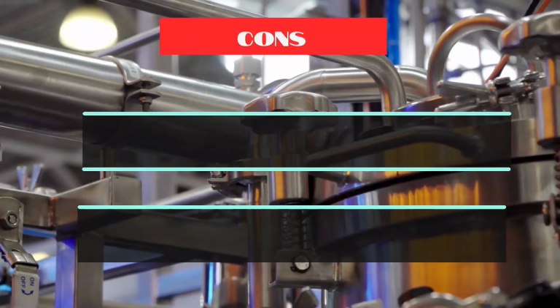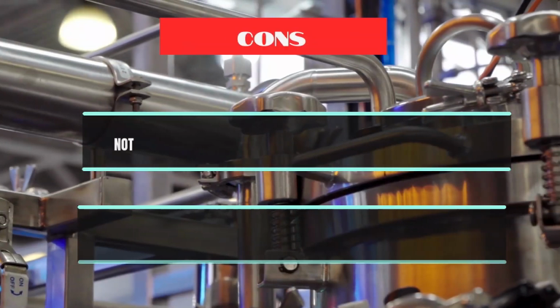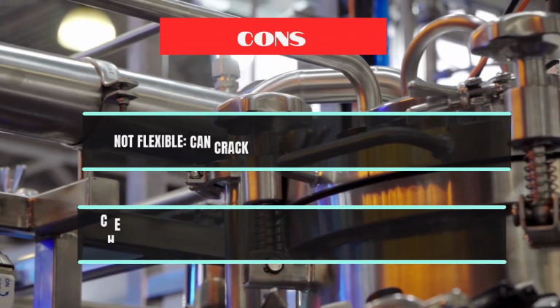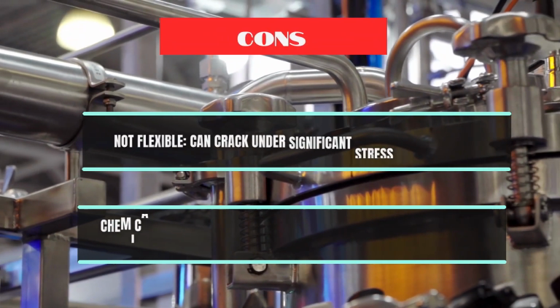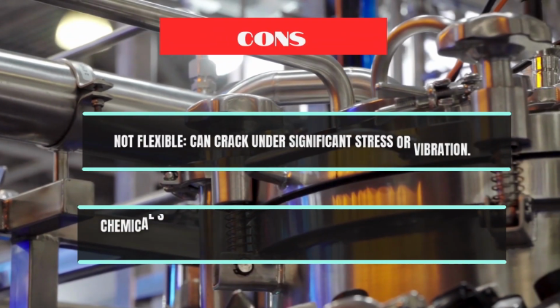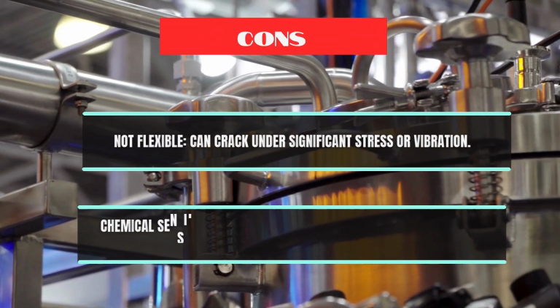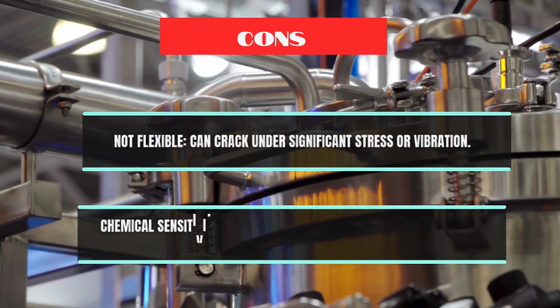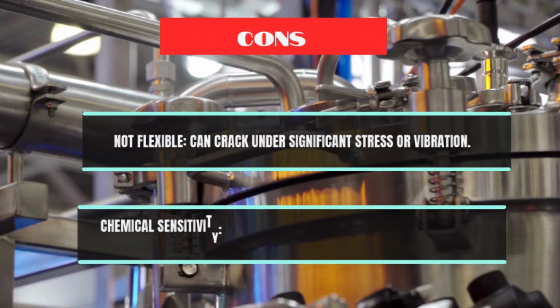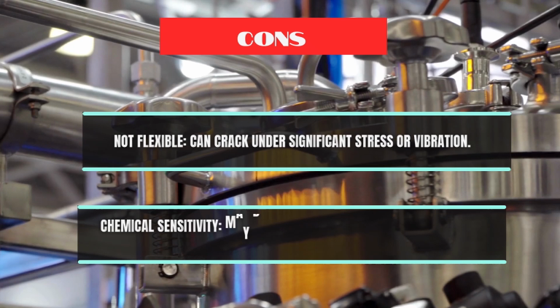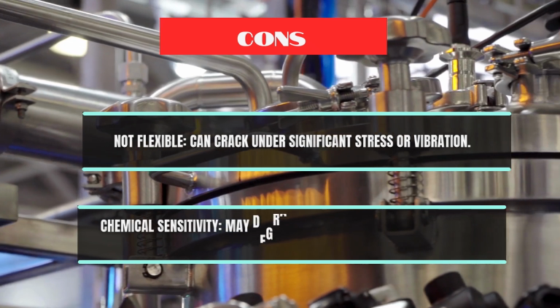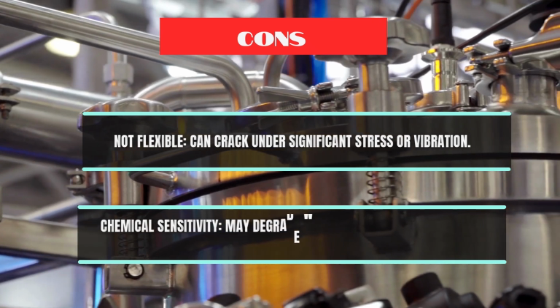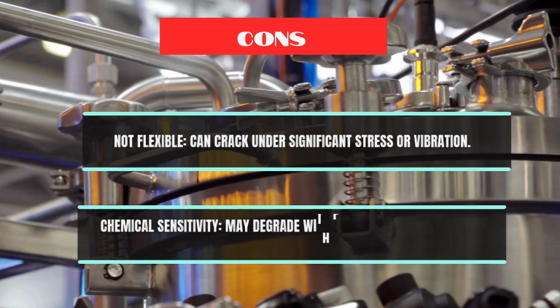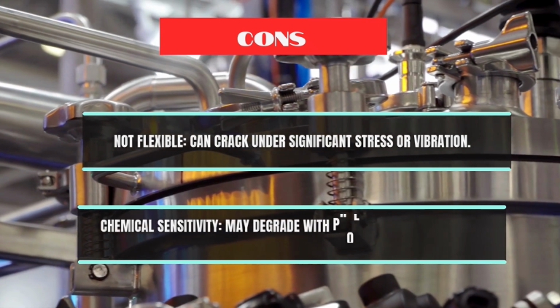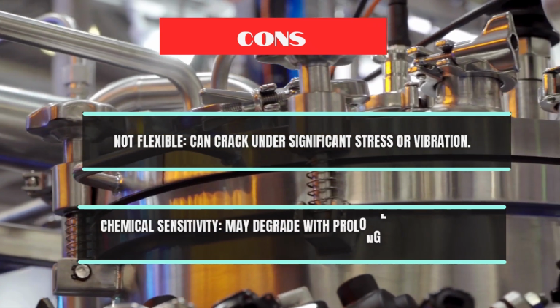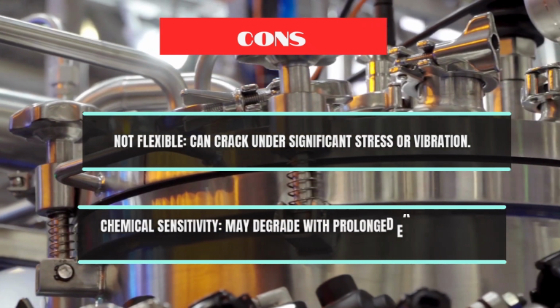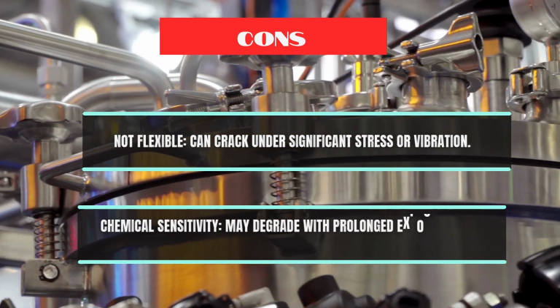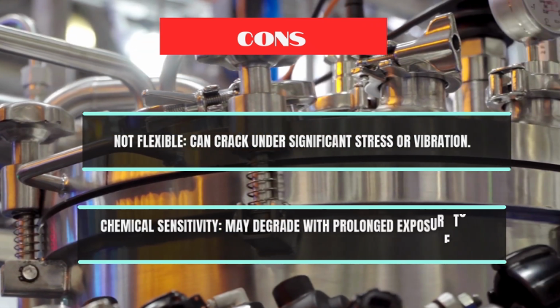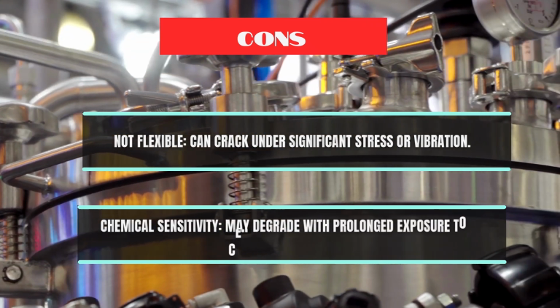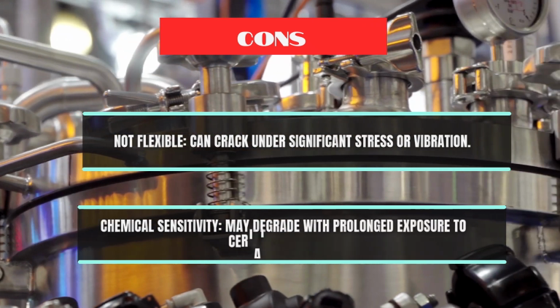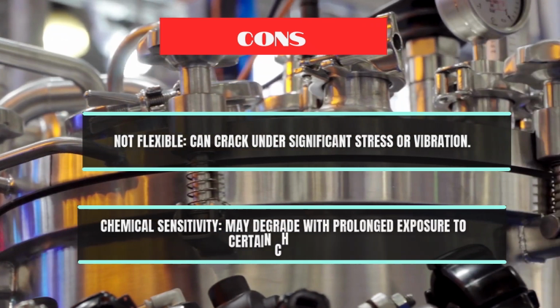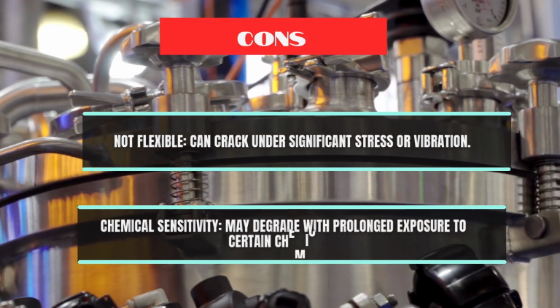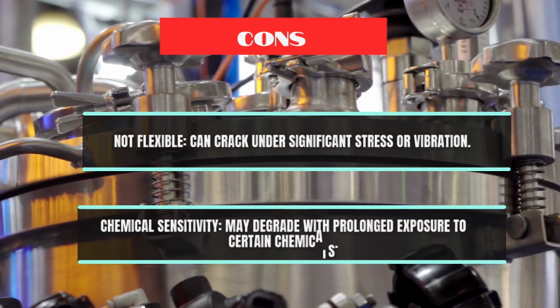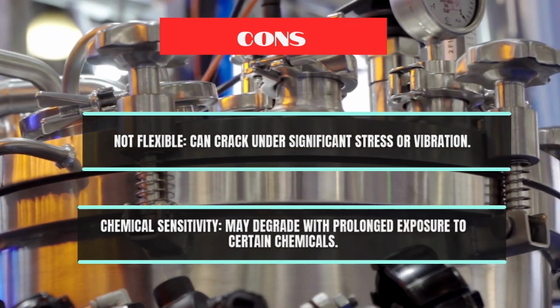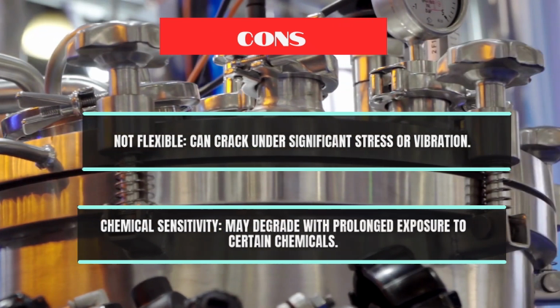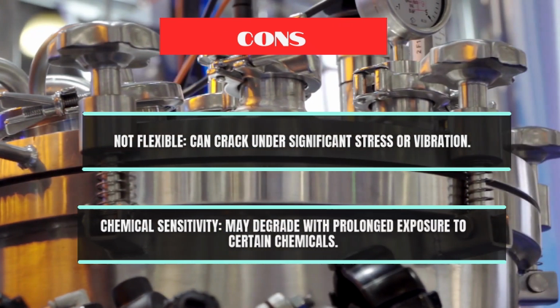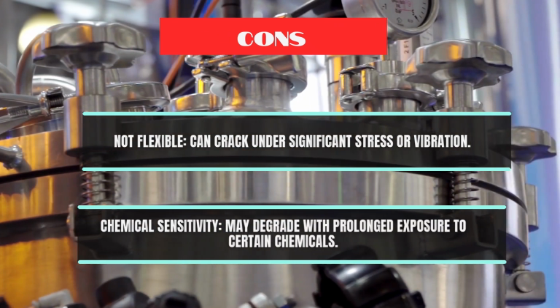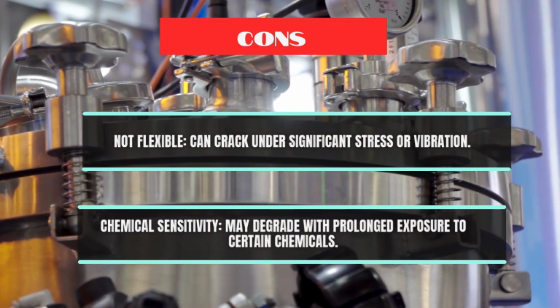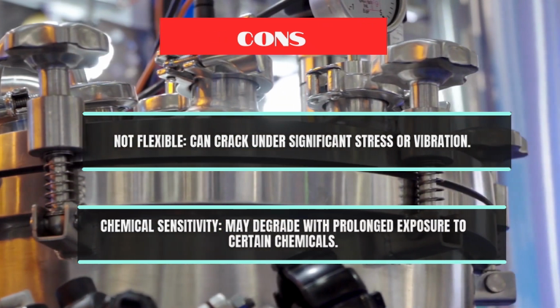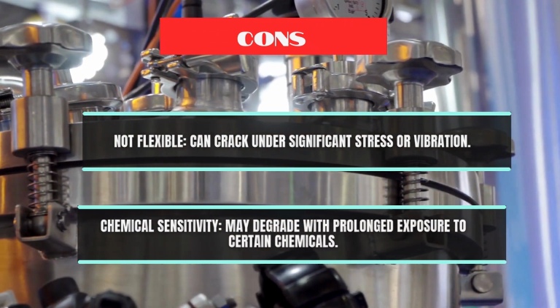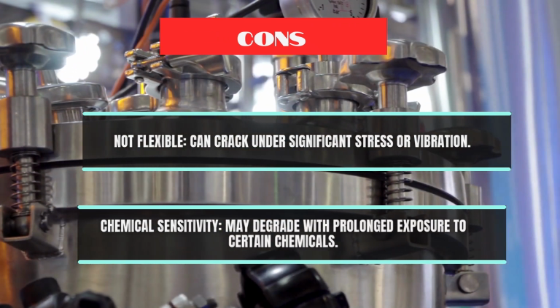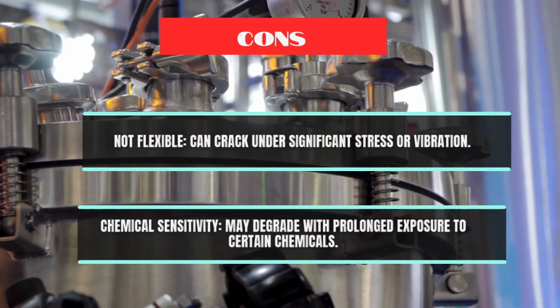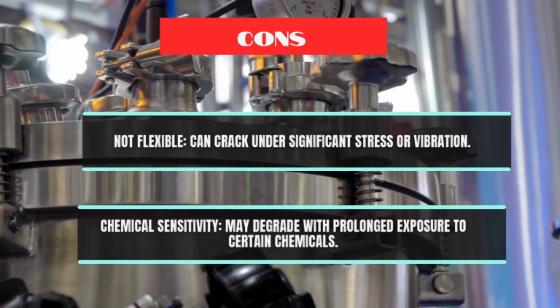Cons: Not flexible — can crack under significant stress or vibration. Chemical sensitivity — may degrade with prolonged exposure to certain chemicals.